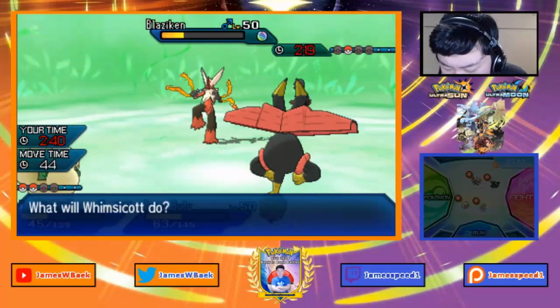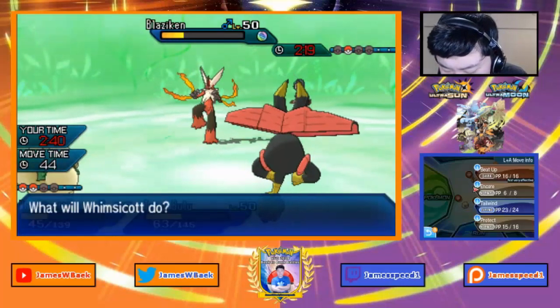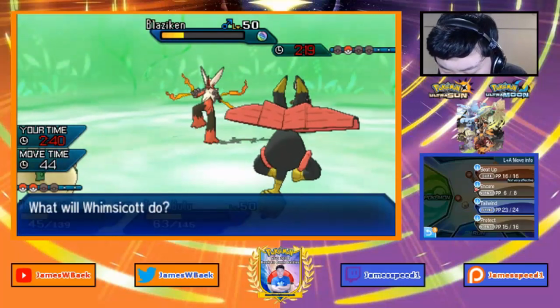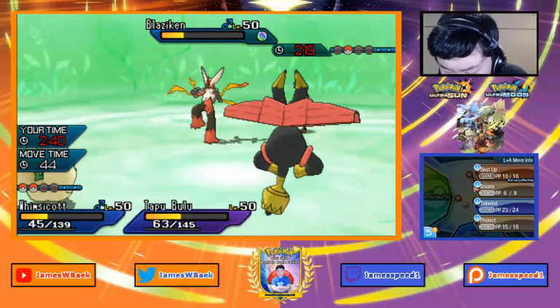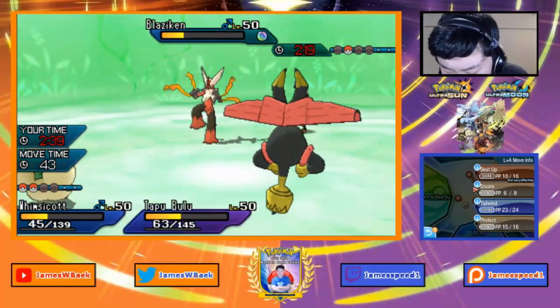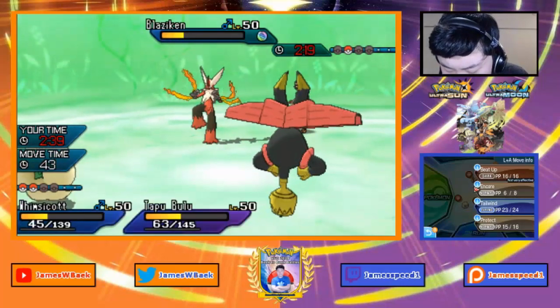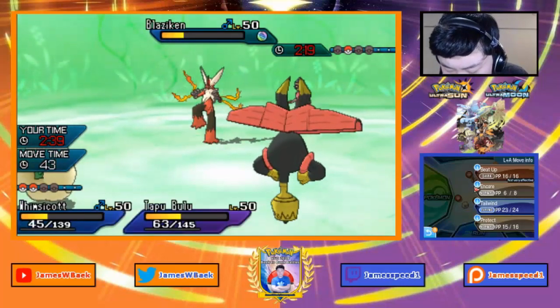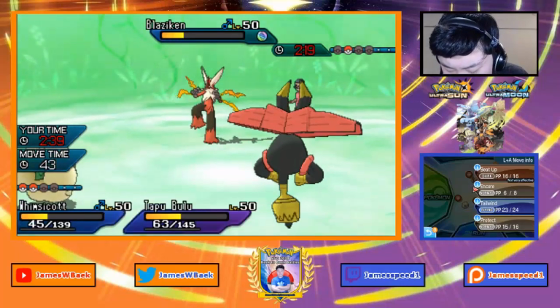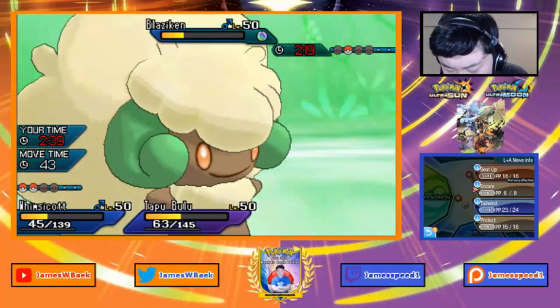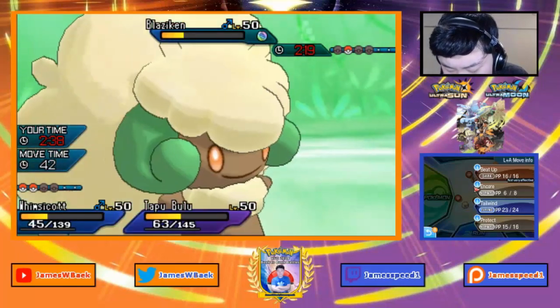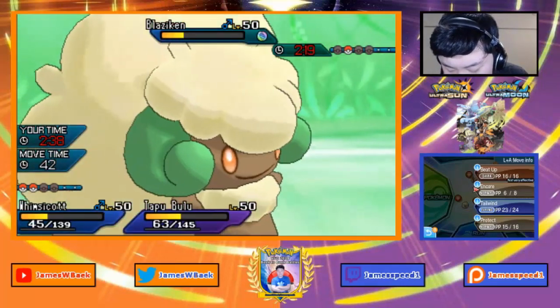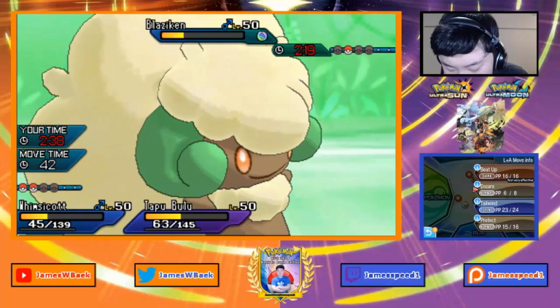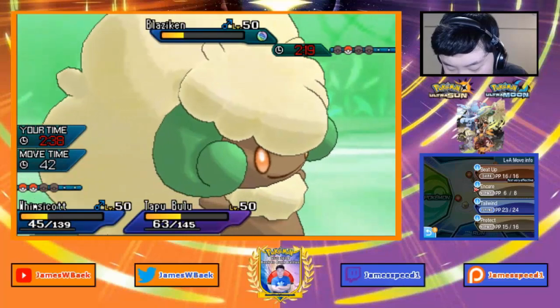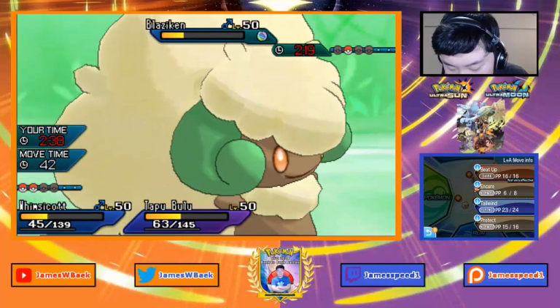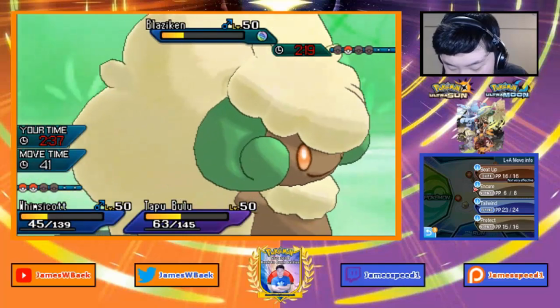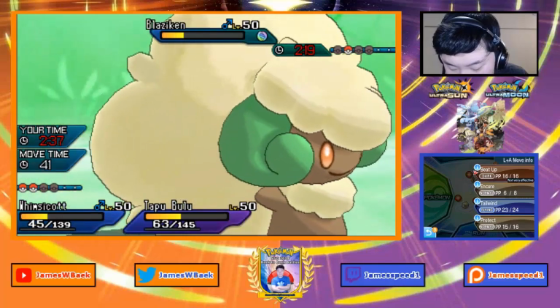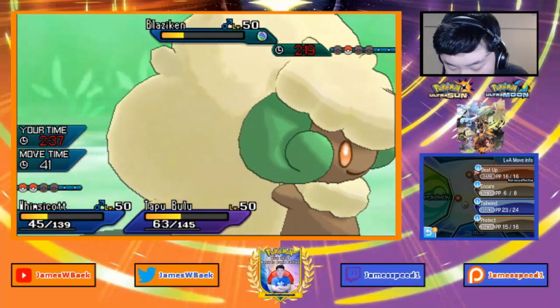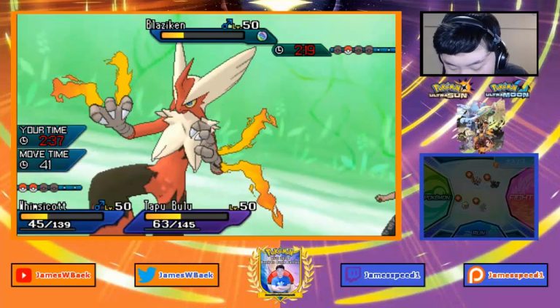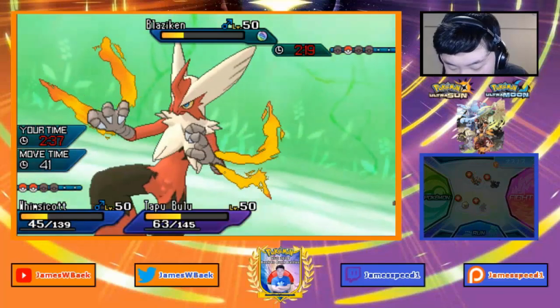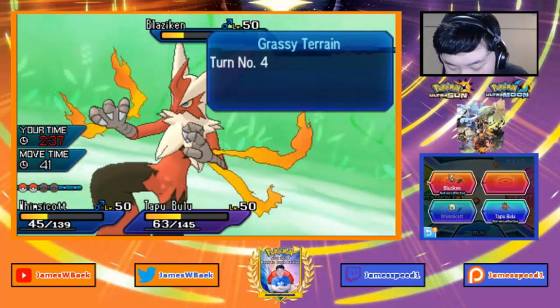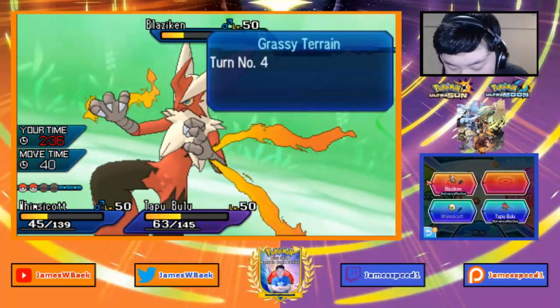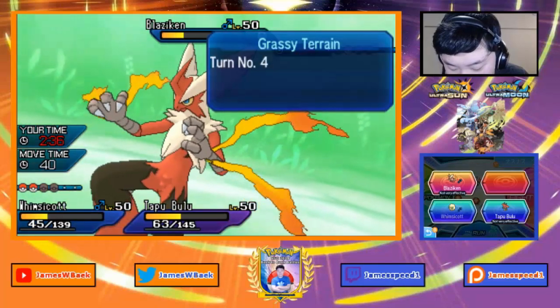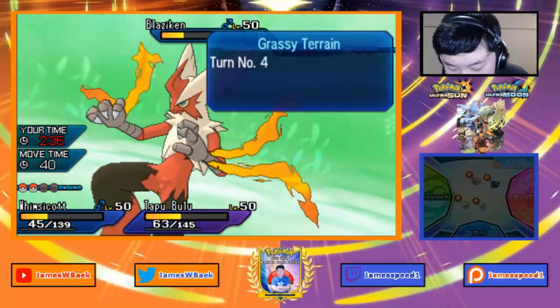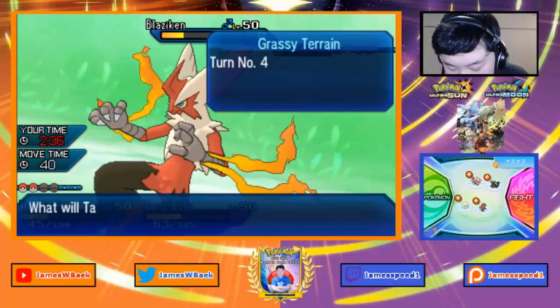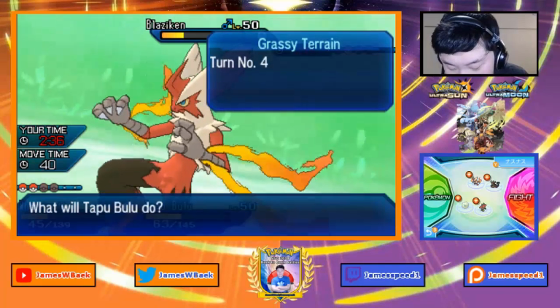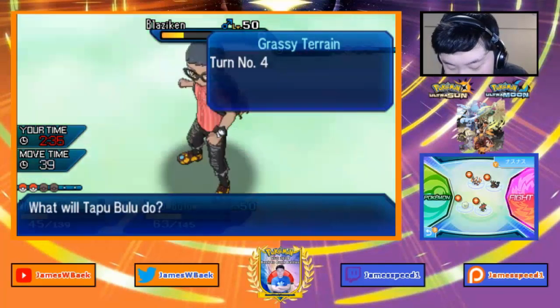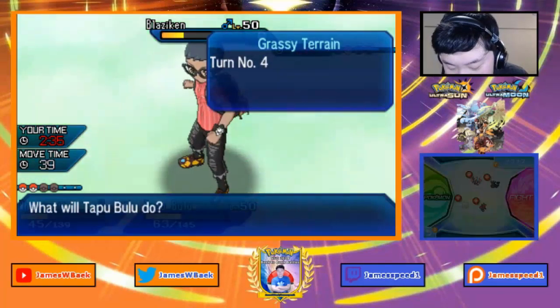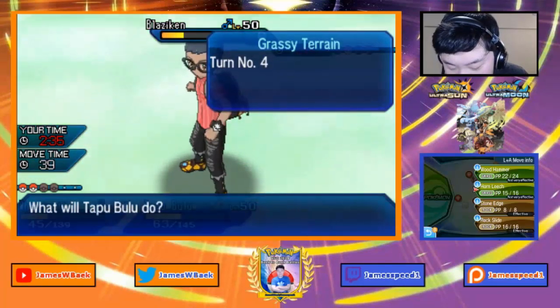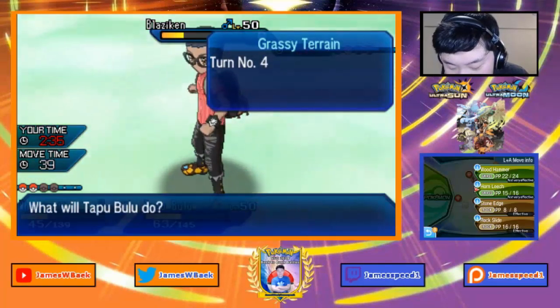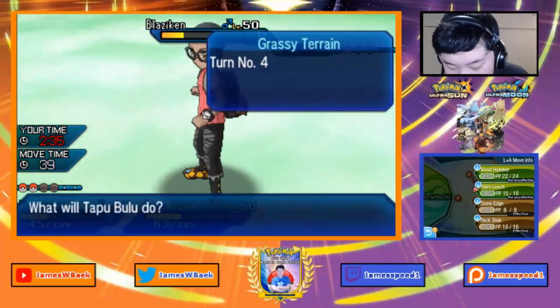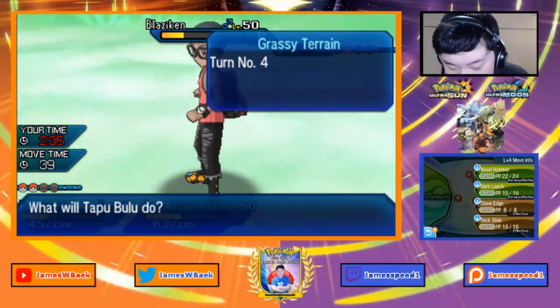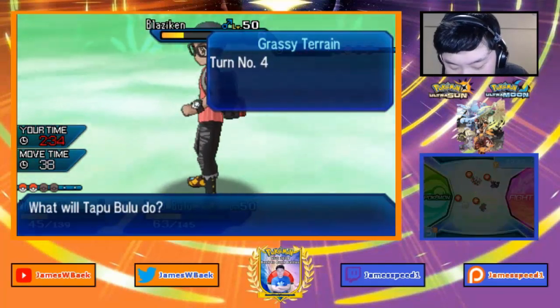Superpower doesn't knock out Bulu after recoil plus Grassy Terrain recovery. I lock Blaziken in with Encore. No protects — I should be able to win. Superpower doesn't knock me out, but it could have after Grassy Terrain wore off. My opponent might have been scared of the Encore. I finish off Milotic. Looking back, there were two ways I could have lost that game and luckily I called the right option. That should be game.